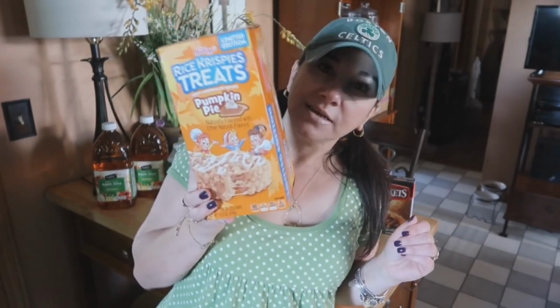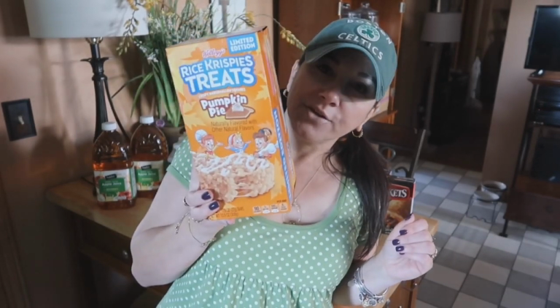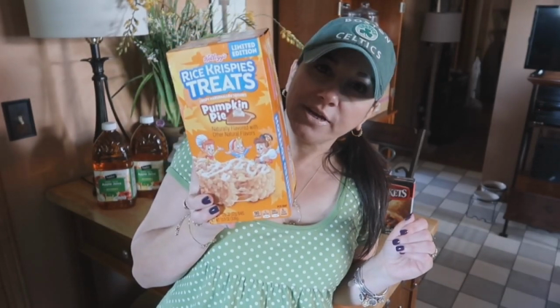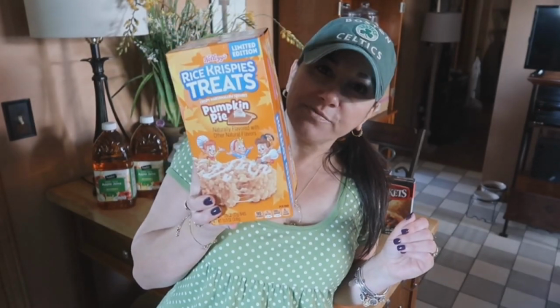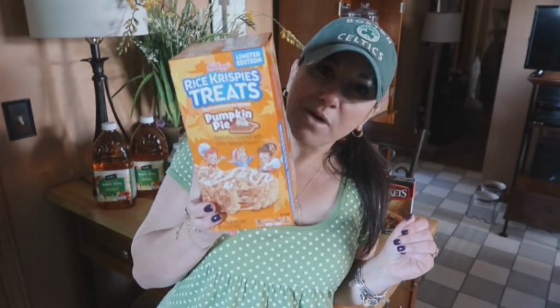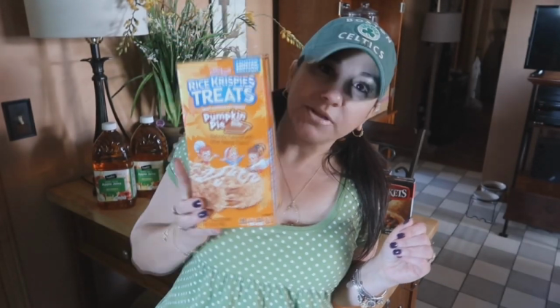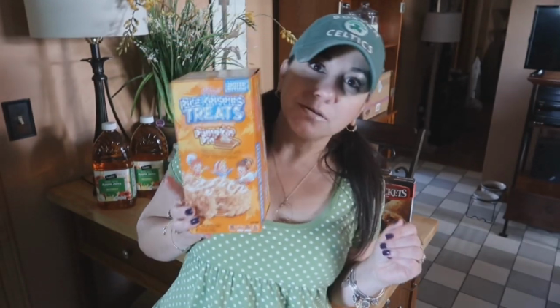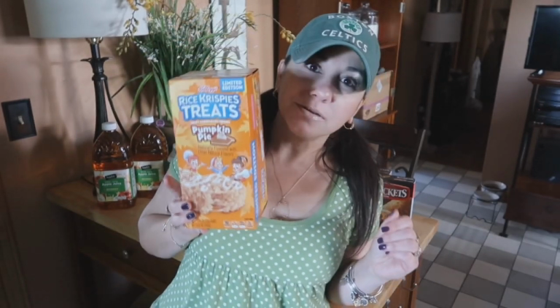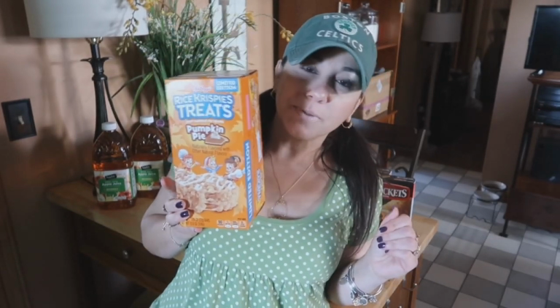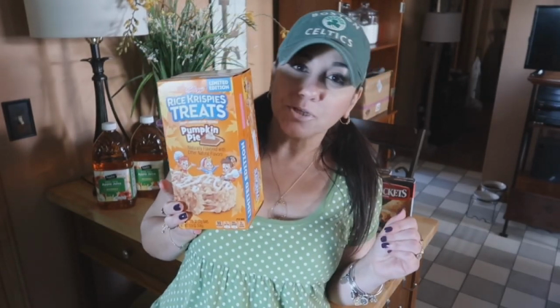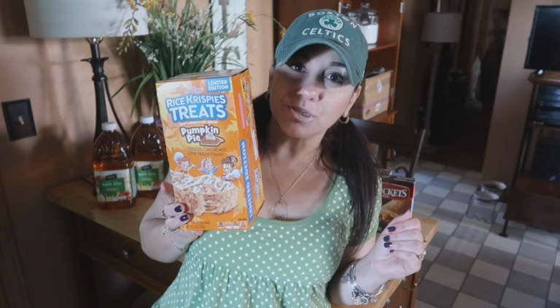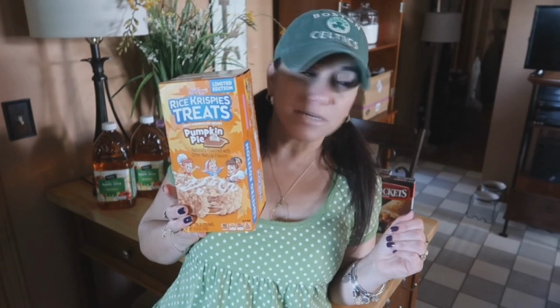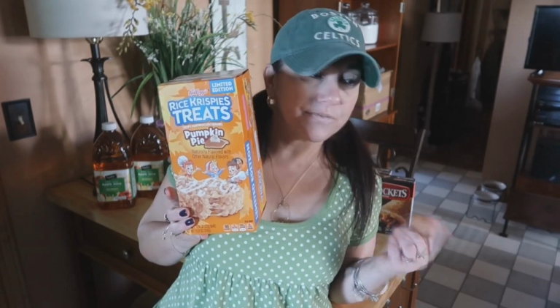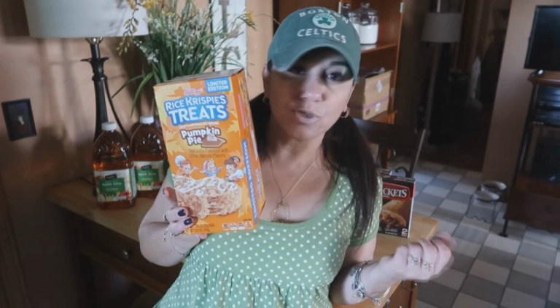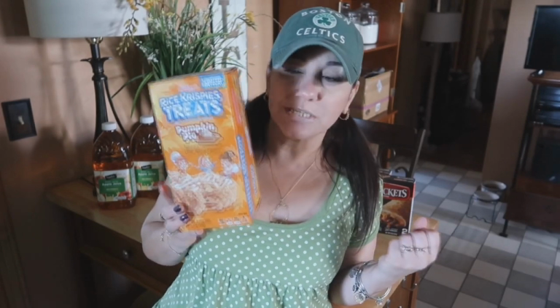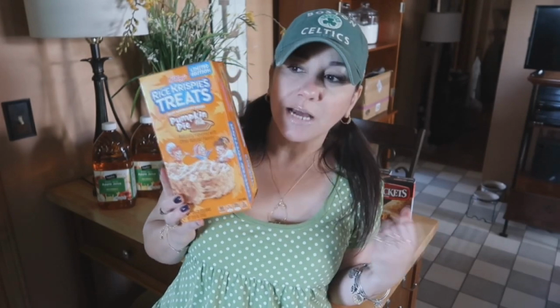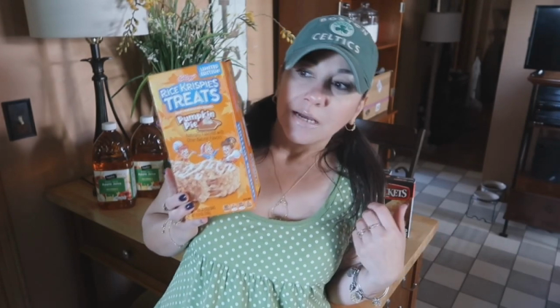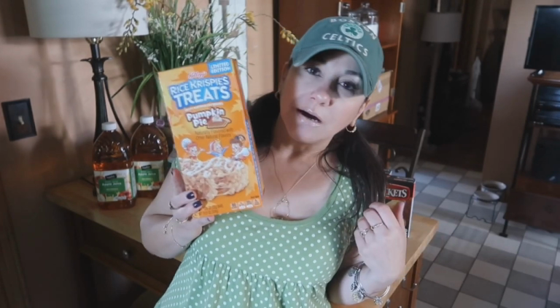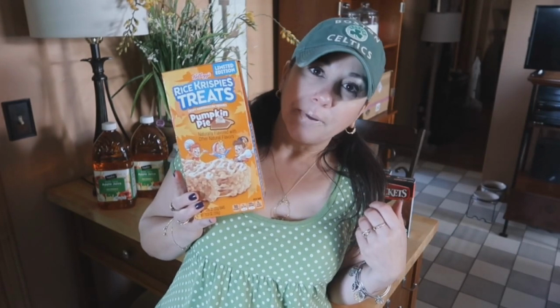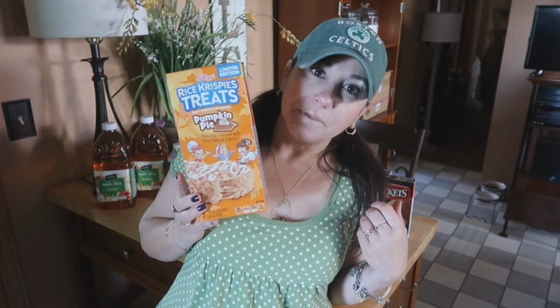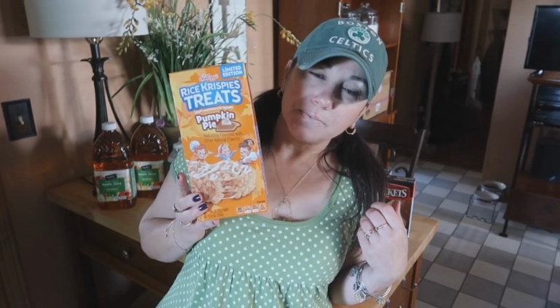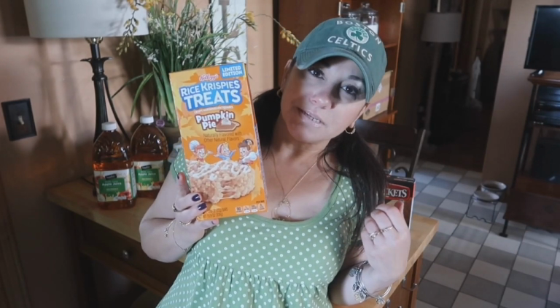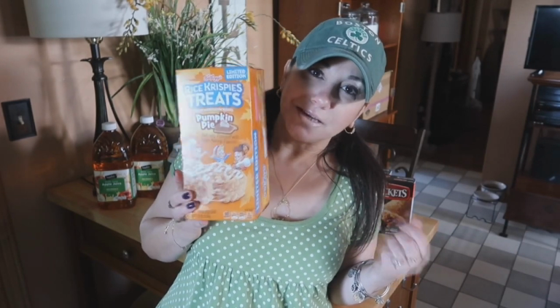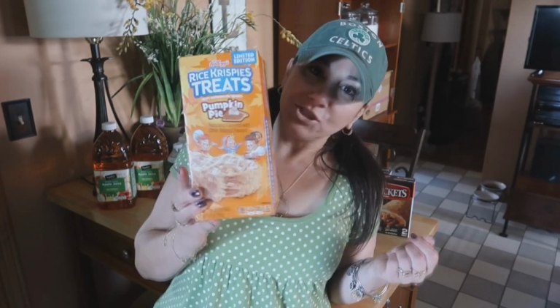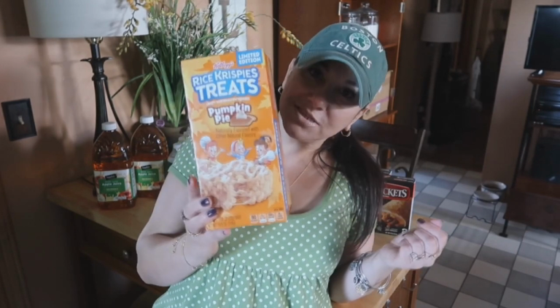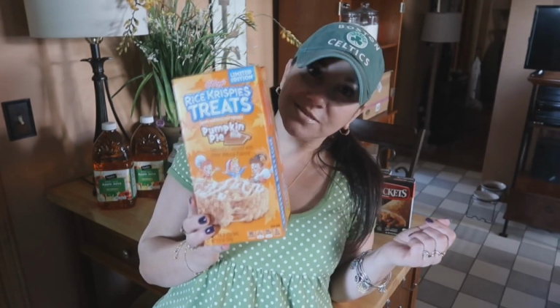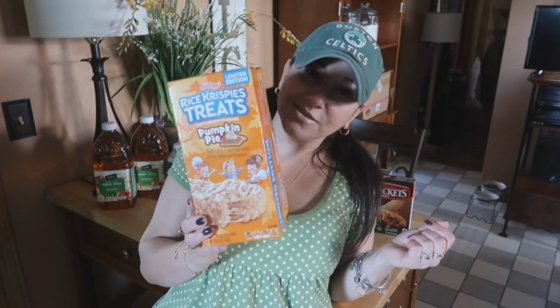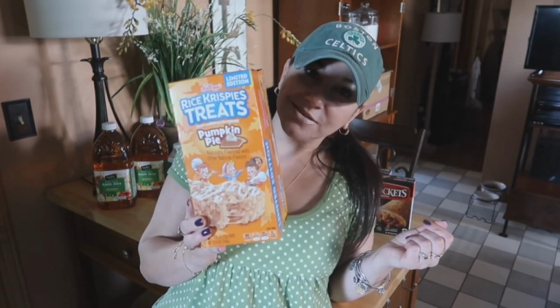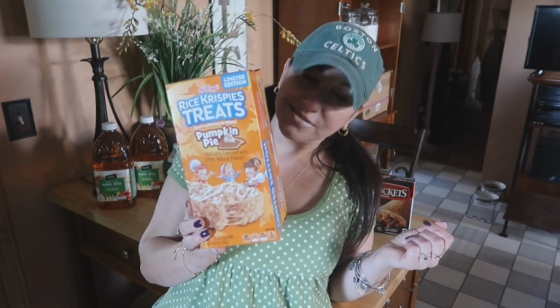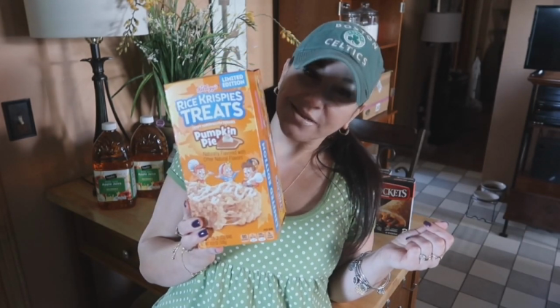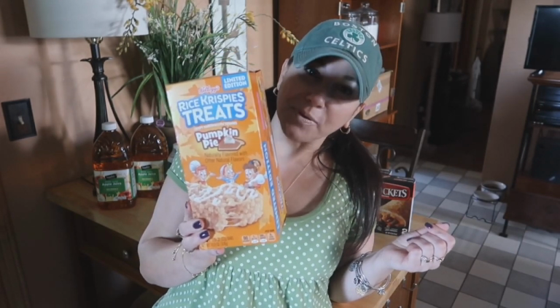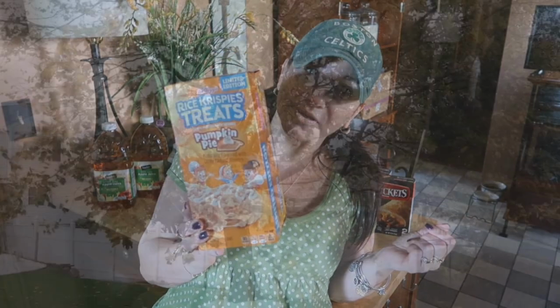I thought I'd give my mom a little pumpkin treat, because even though she's not pumpkin-obsessed like me, she does like pumpkin.